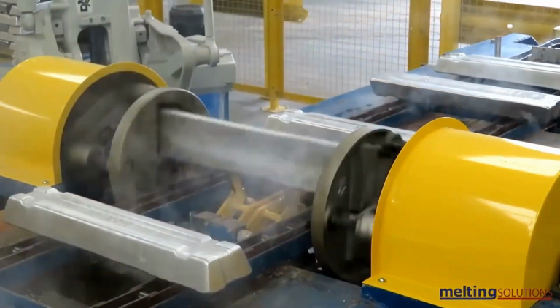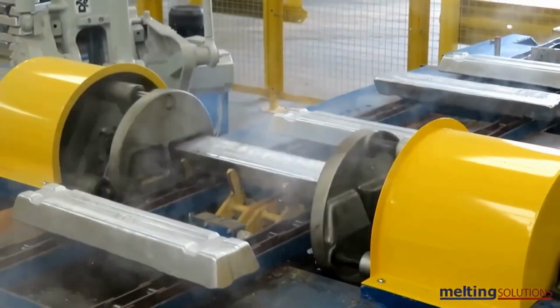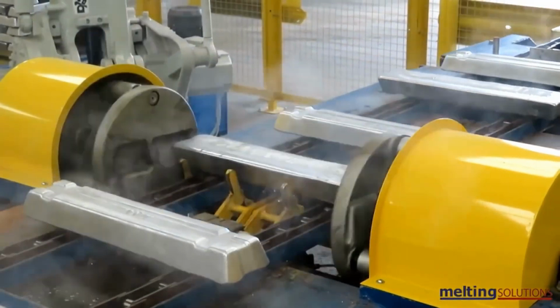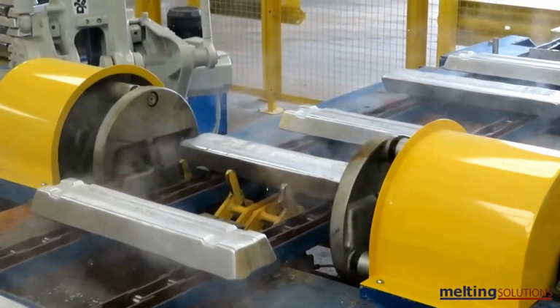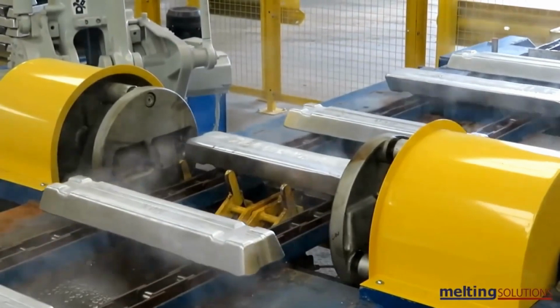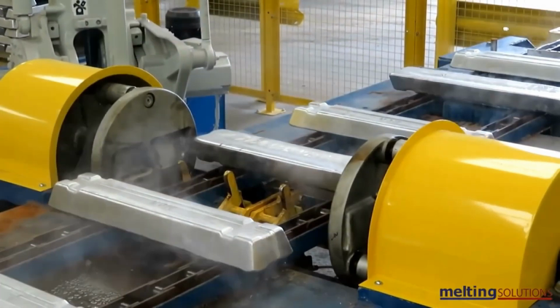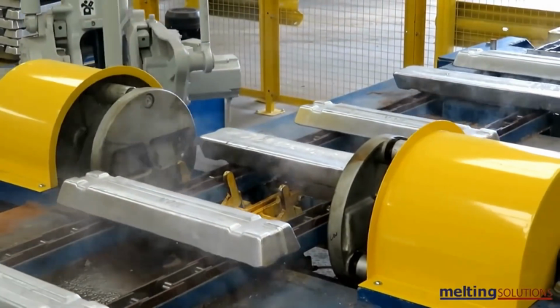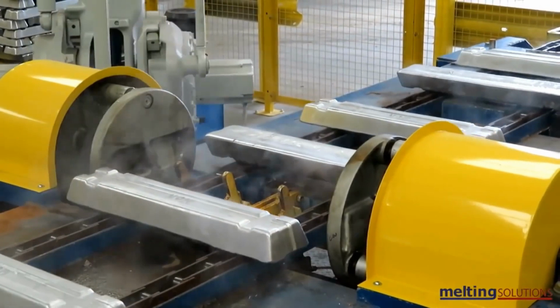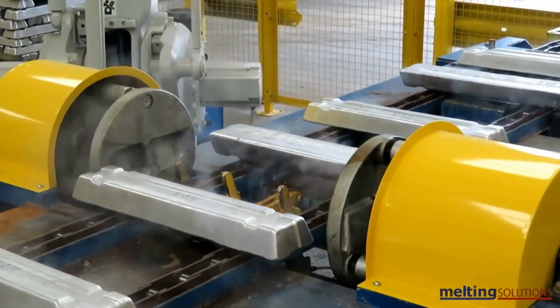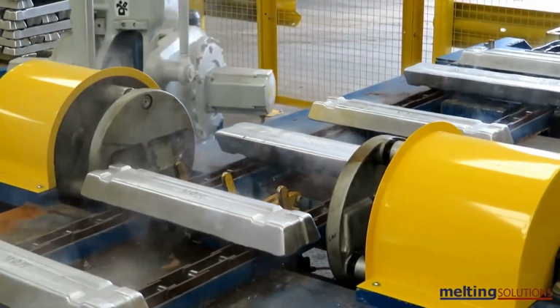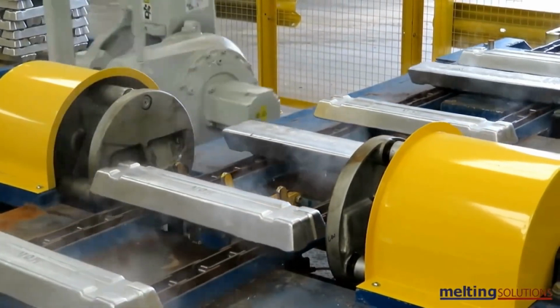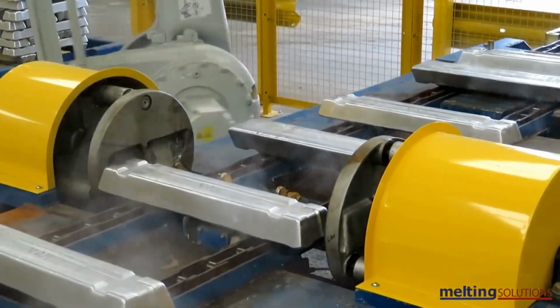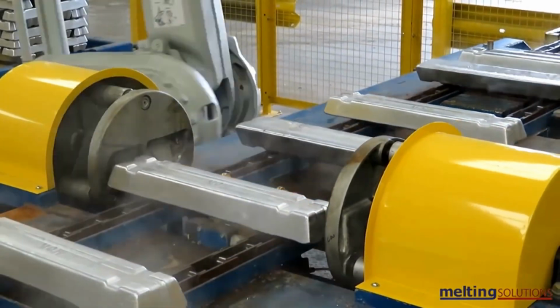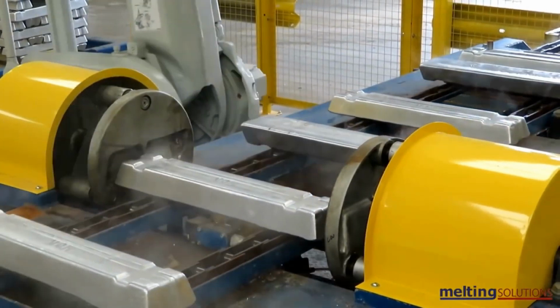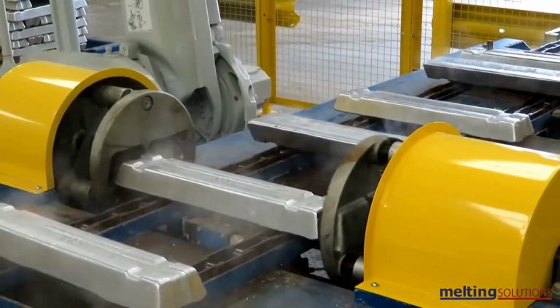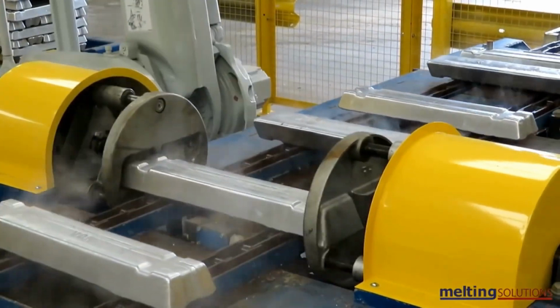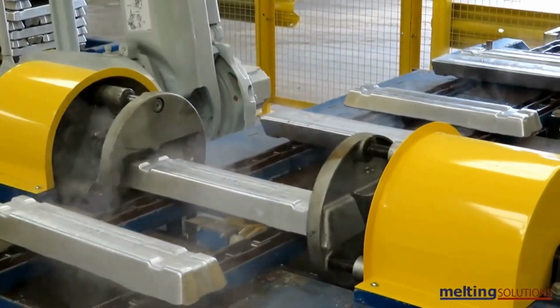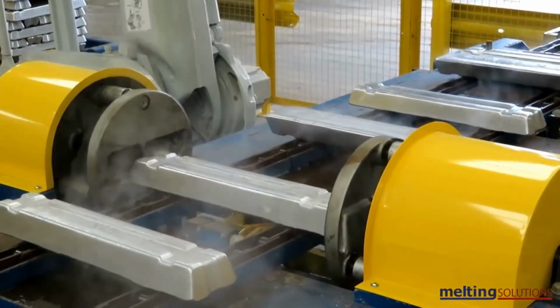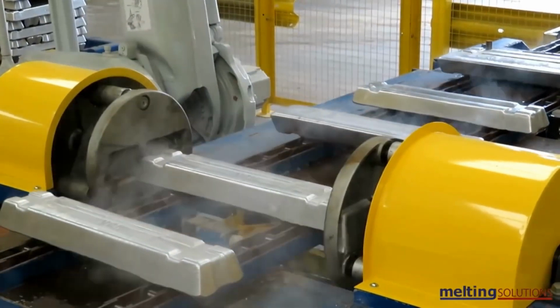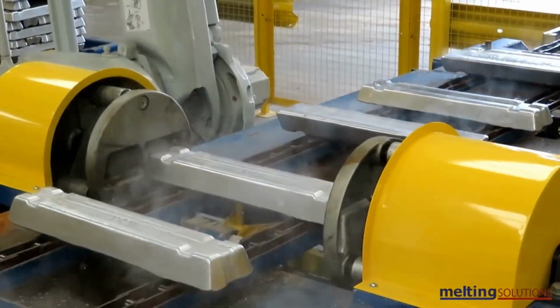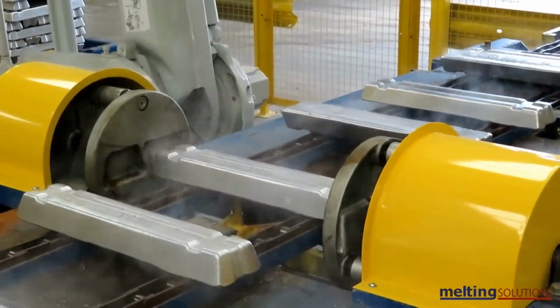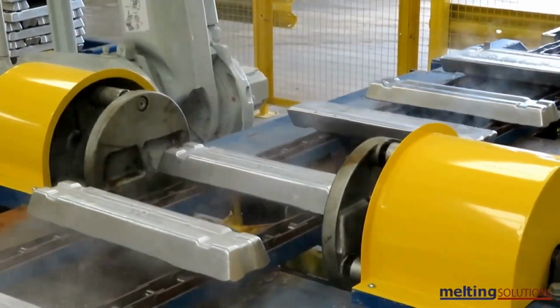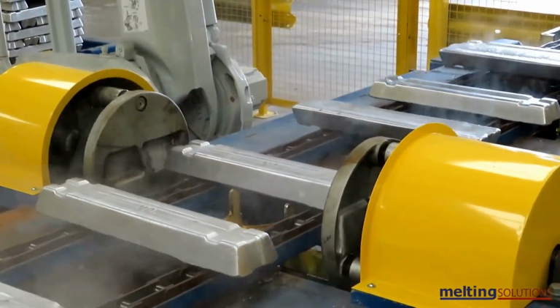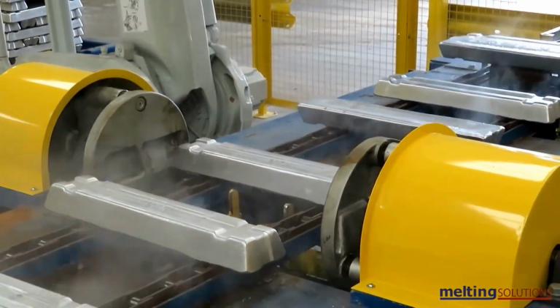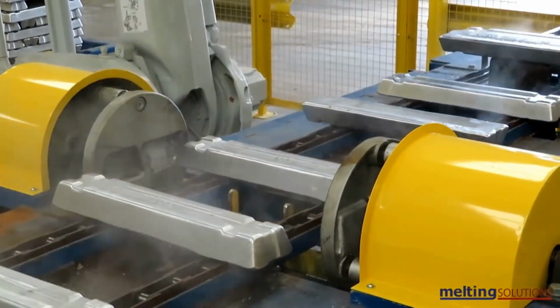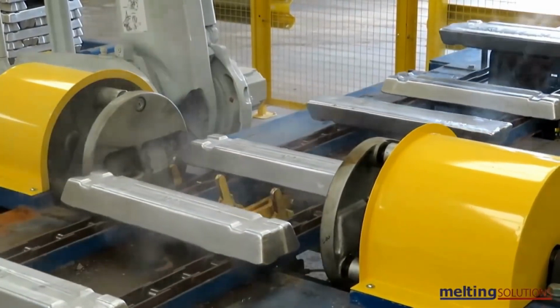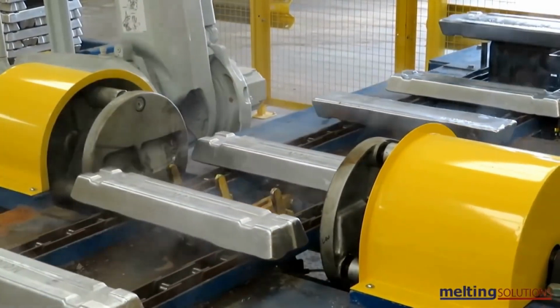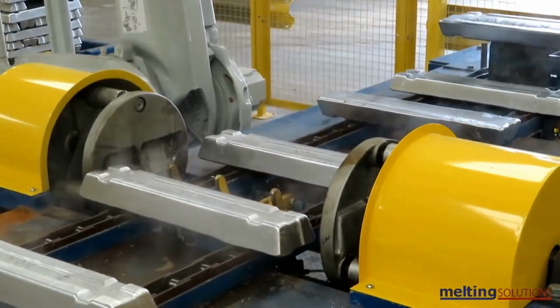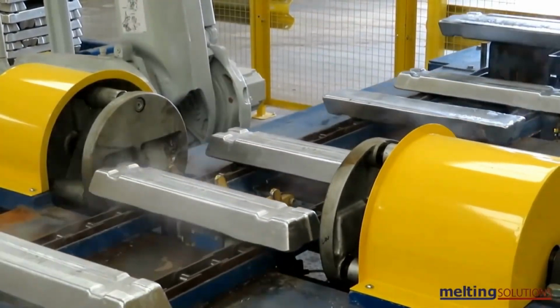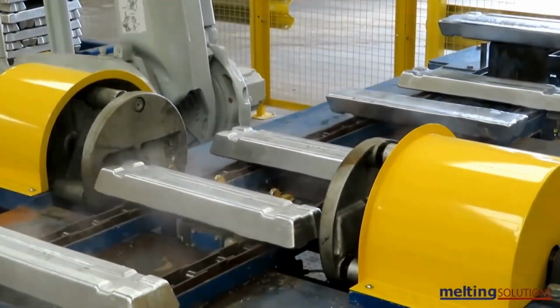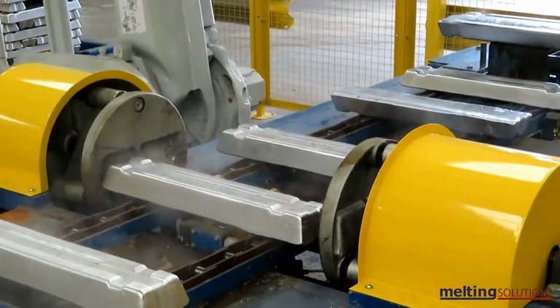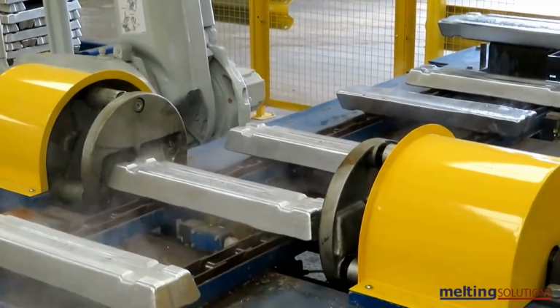Finally, the finished aluminum products are cleaned, polished, and packaged for shipment to customers.